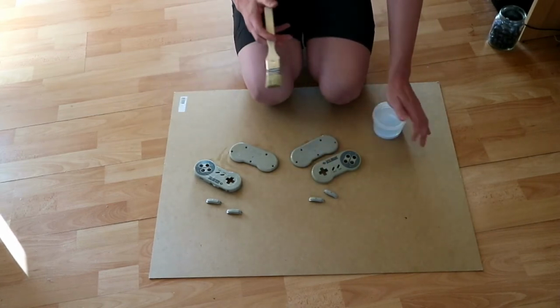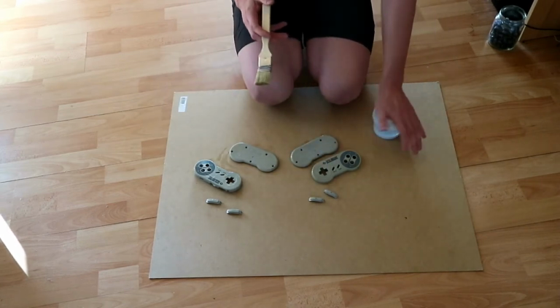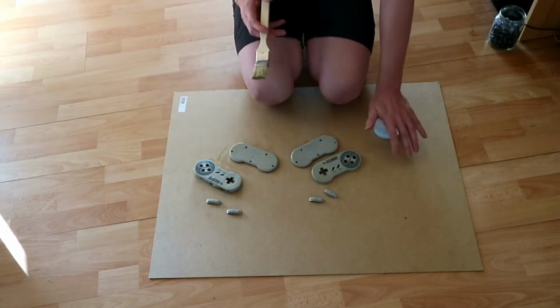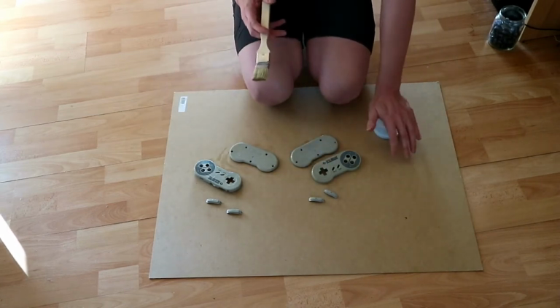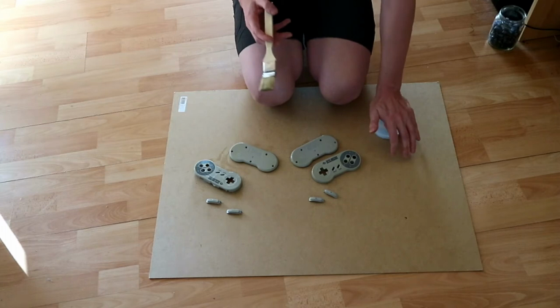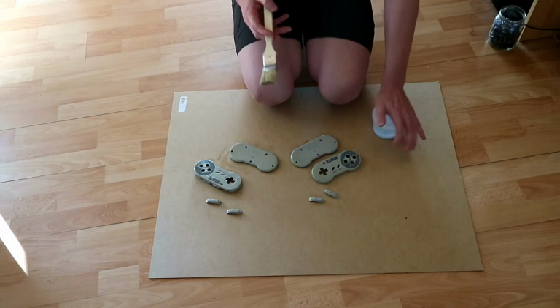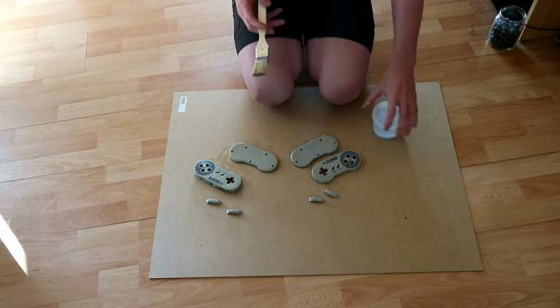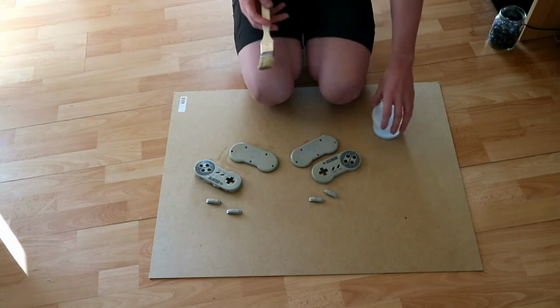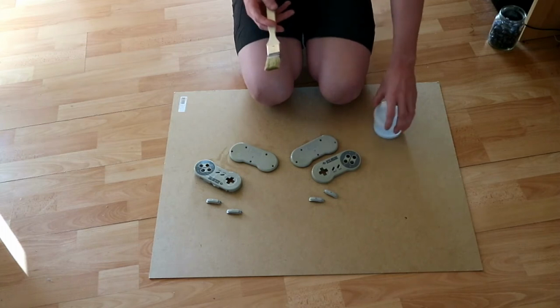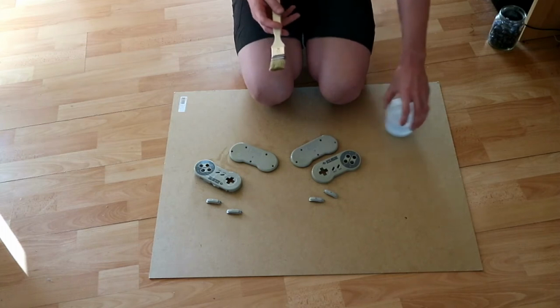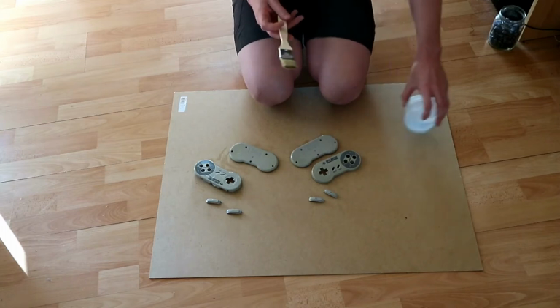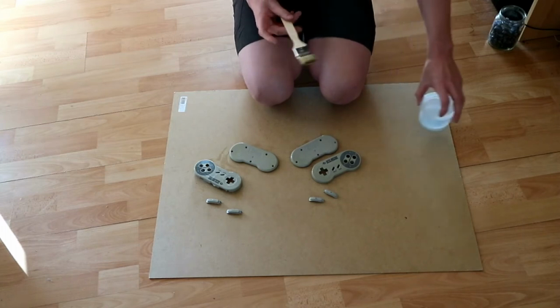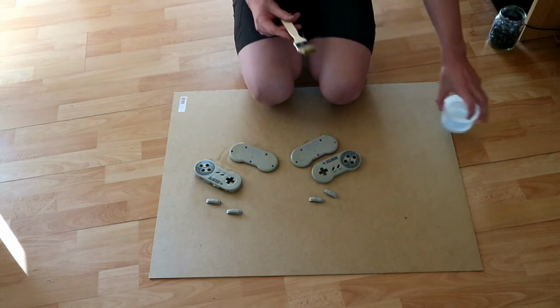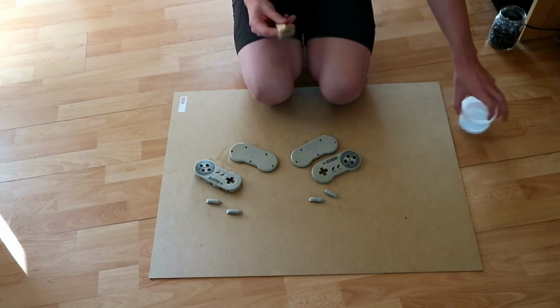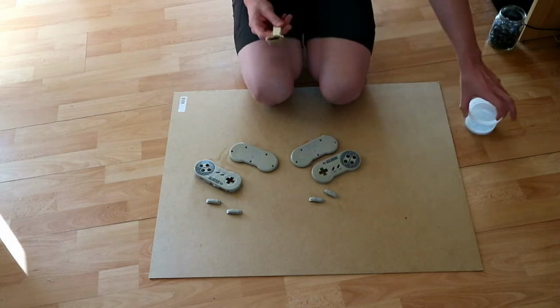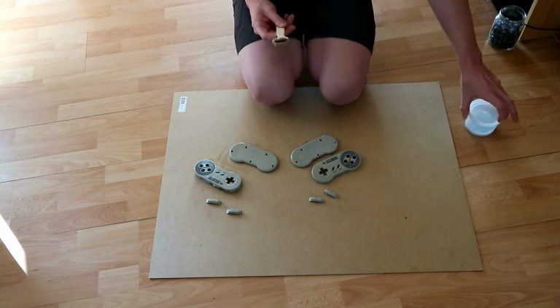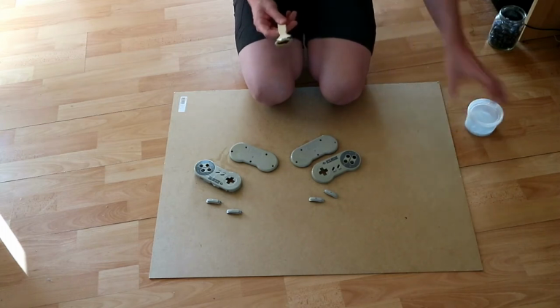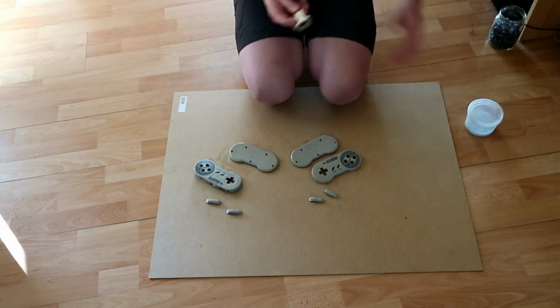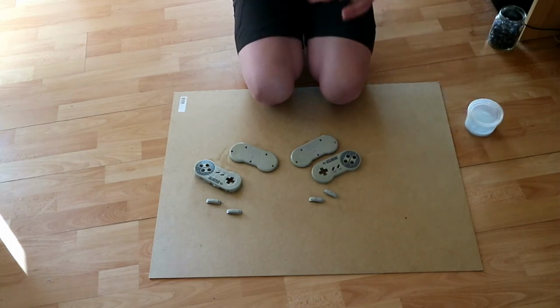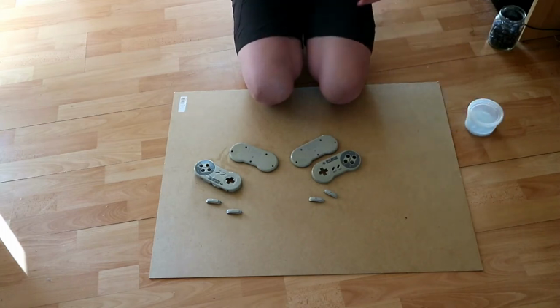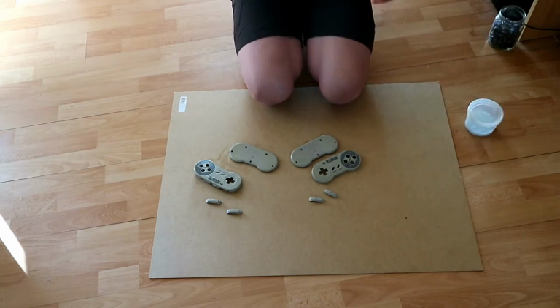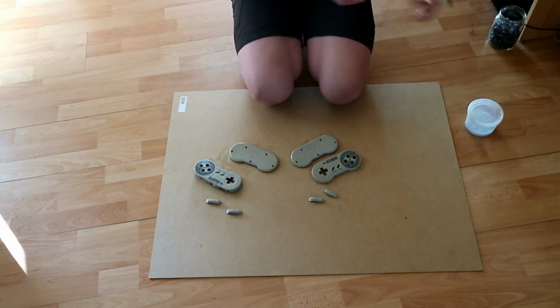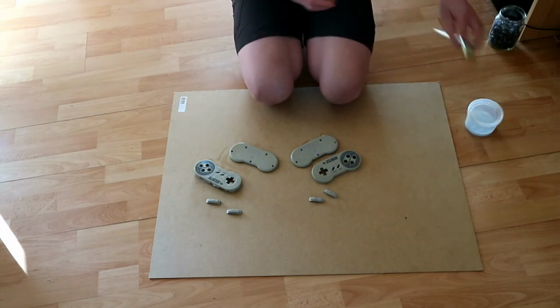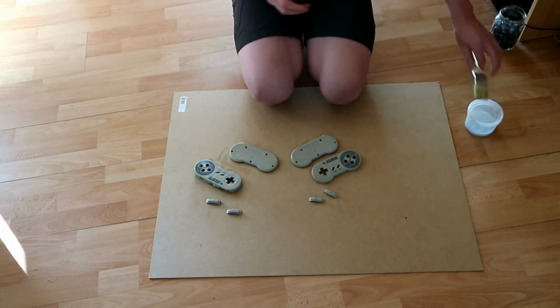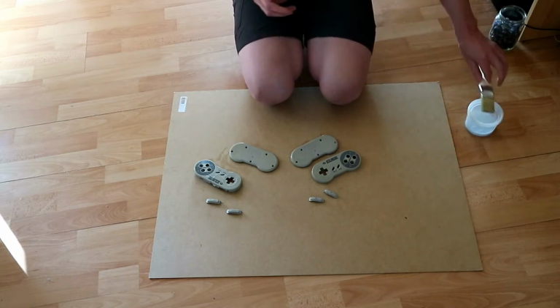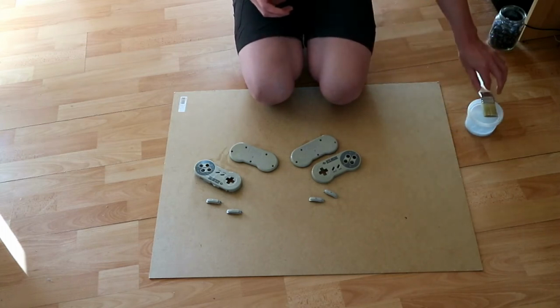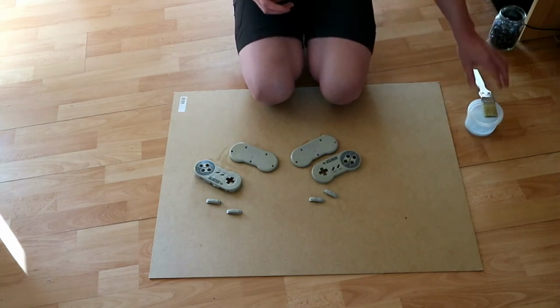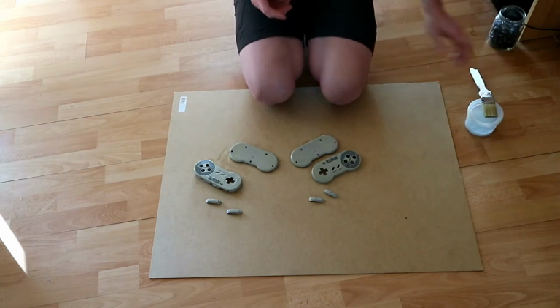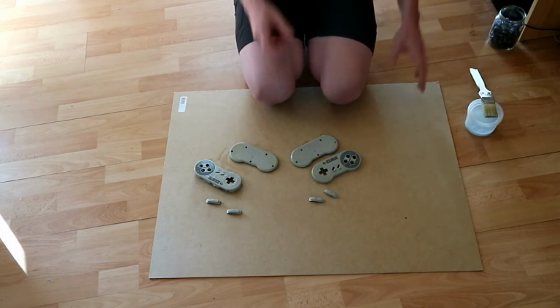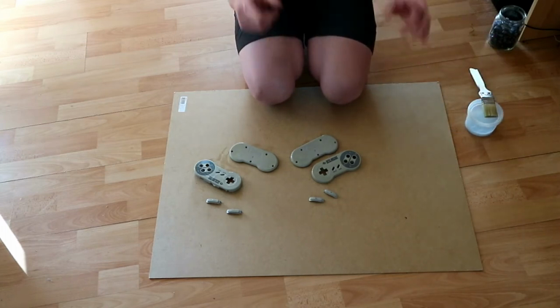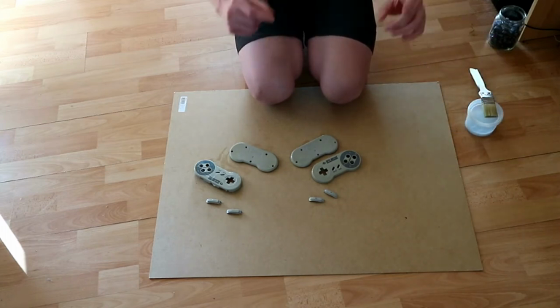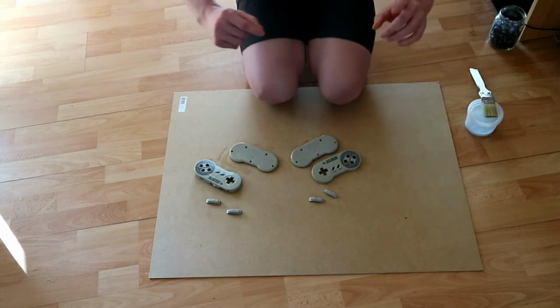So now it's all covered and we take it out in the sun.